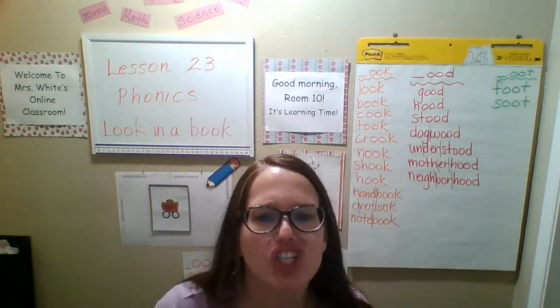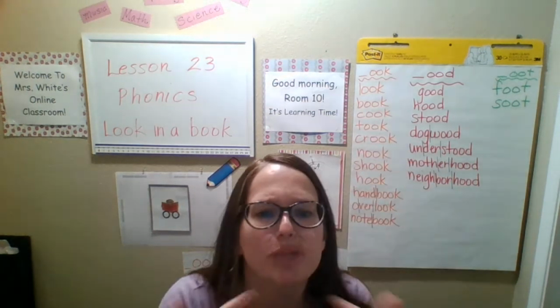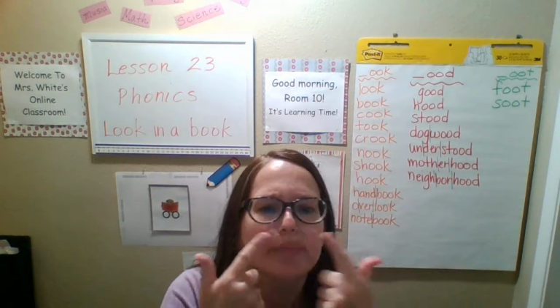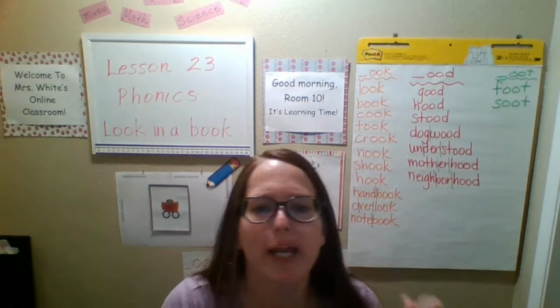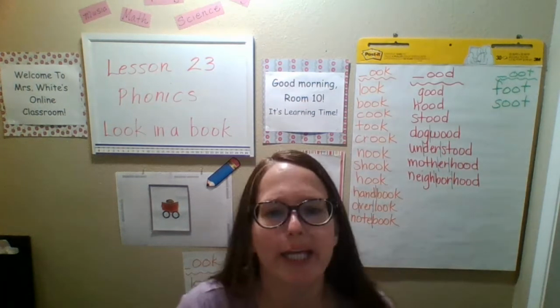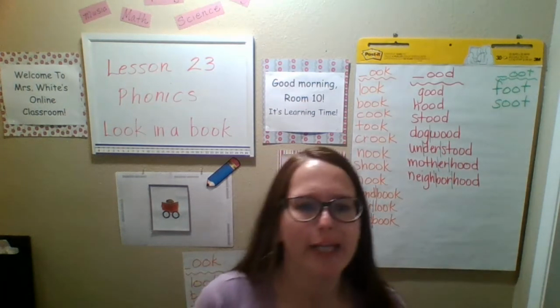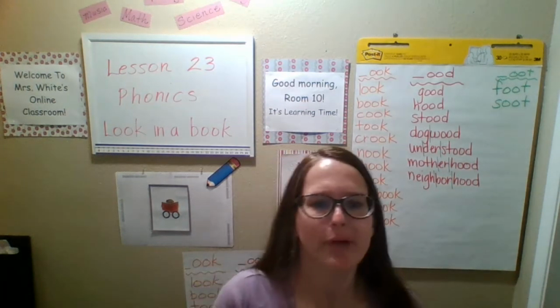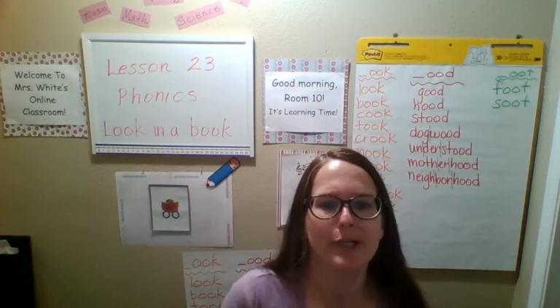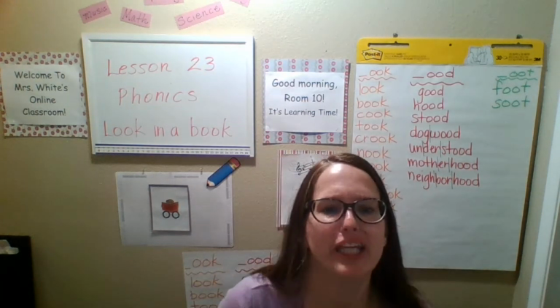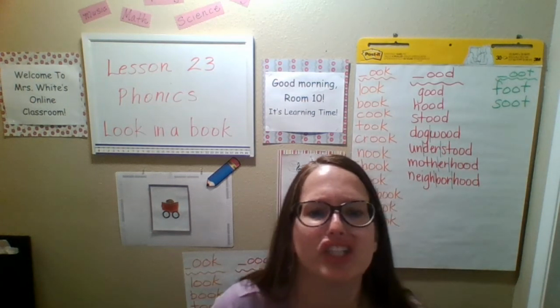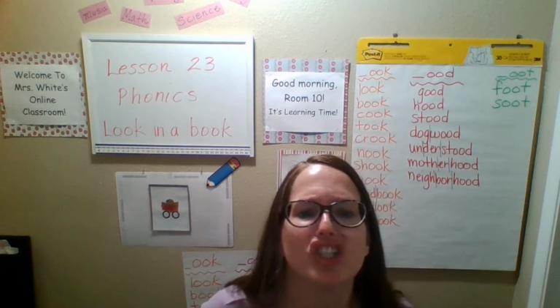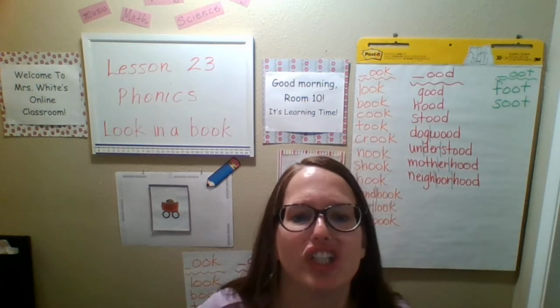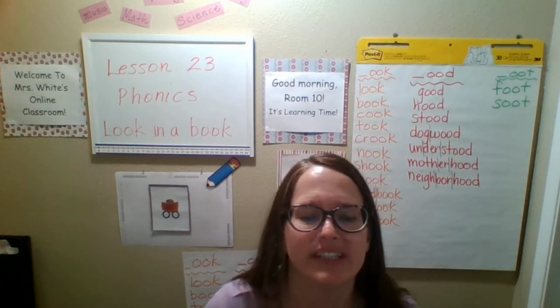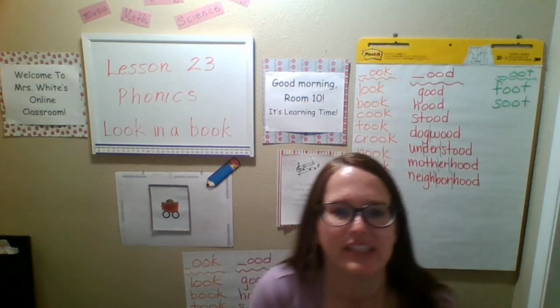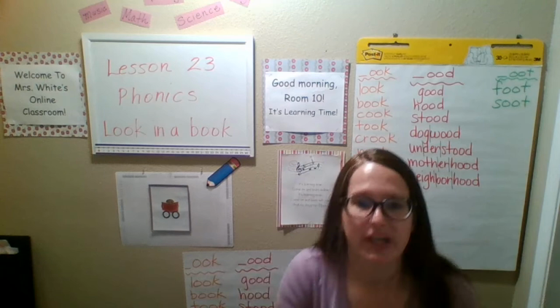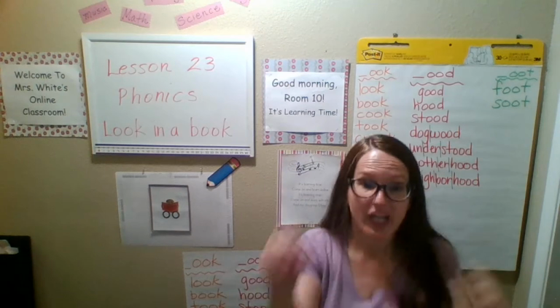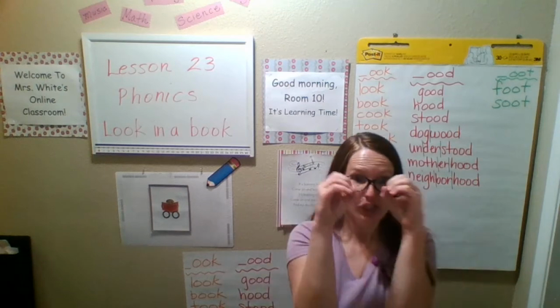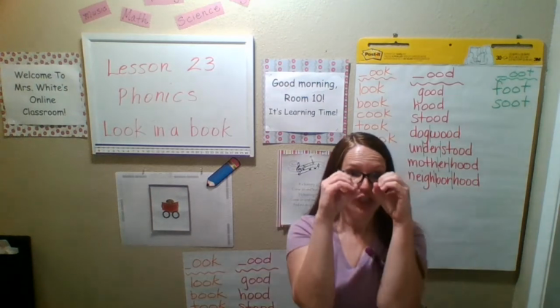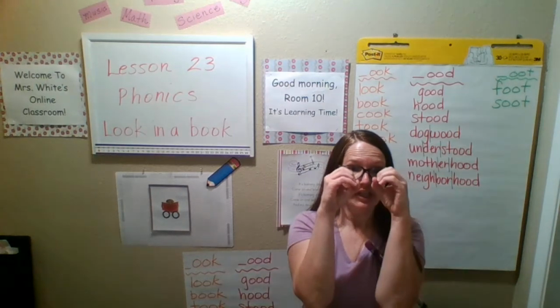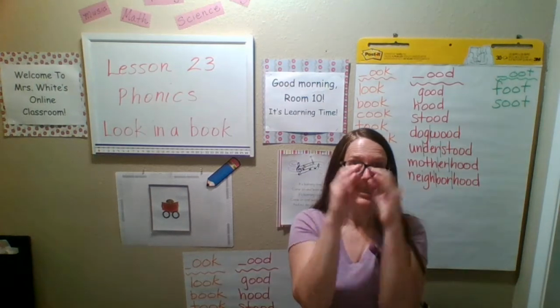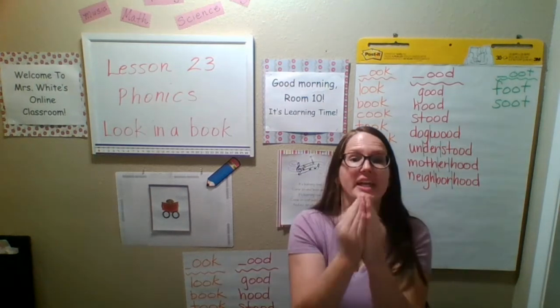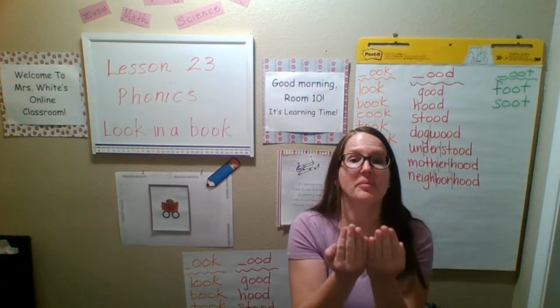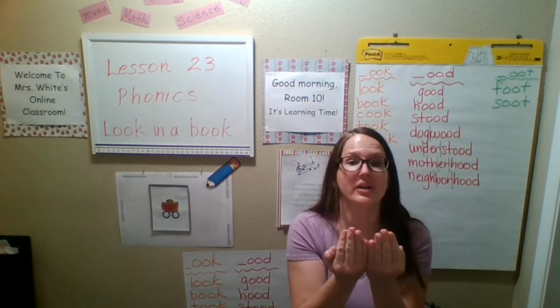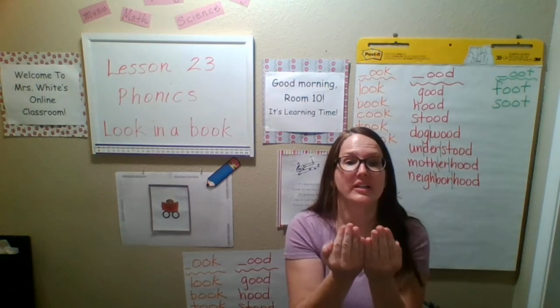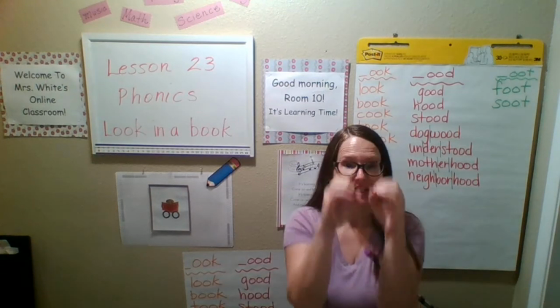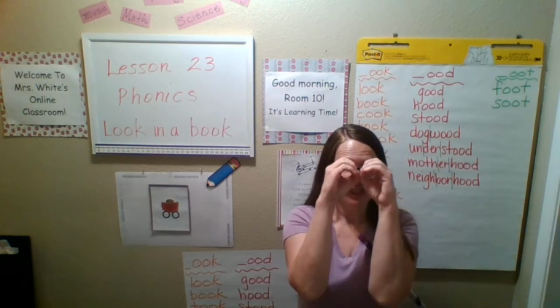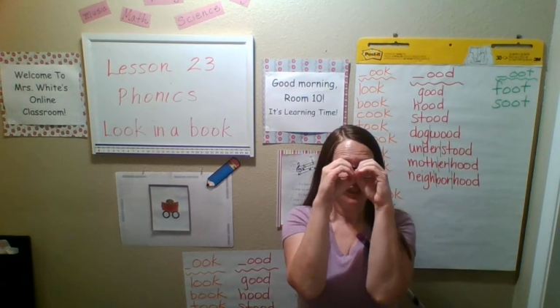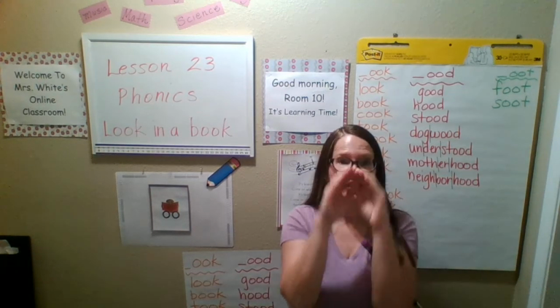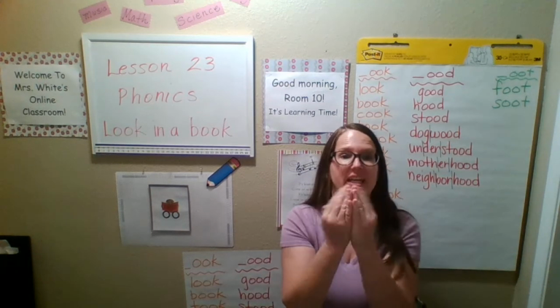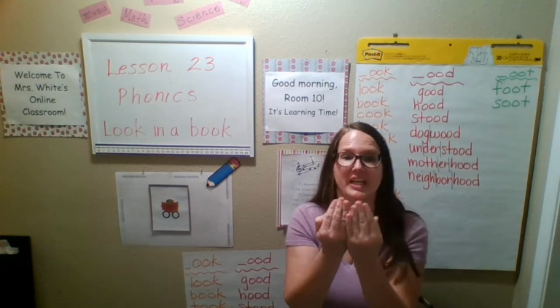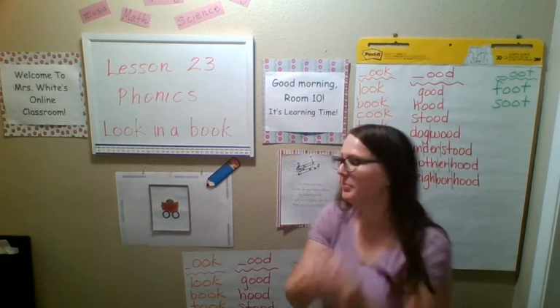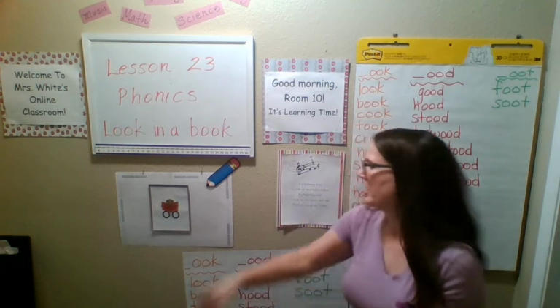It's a little book — they're like, you're gonna give mama a kiss. Okay. Look in a book, look in a book.